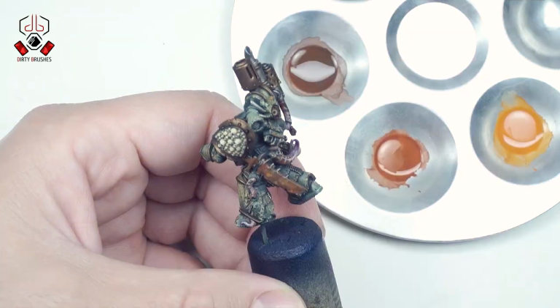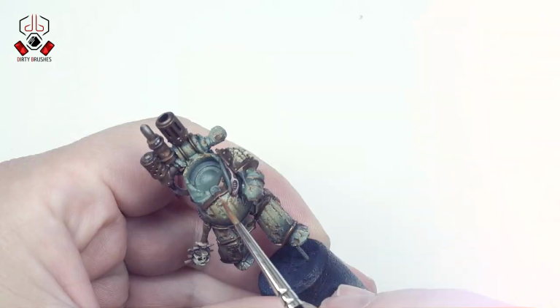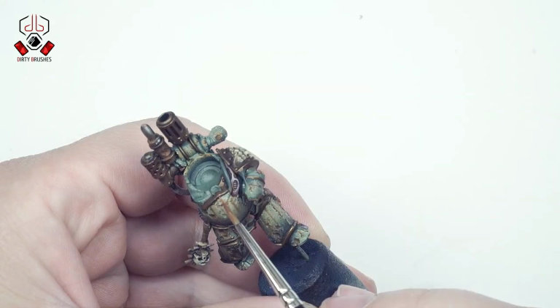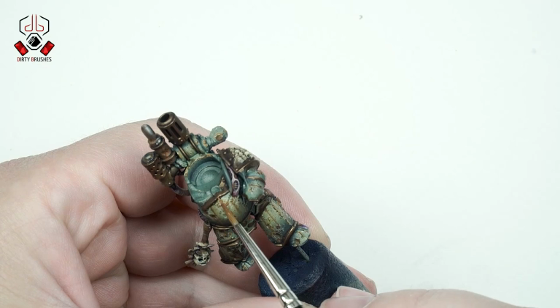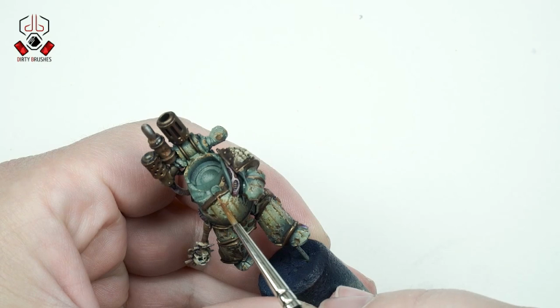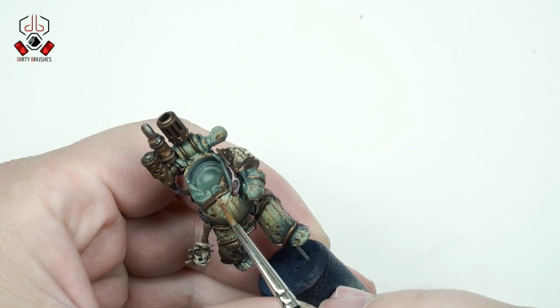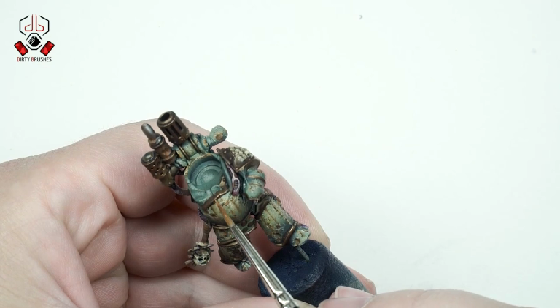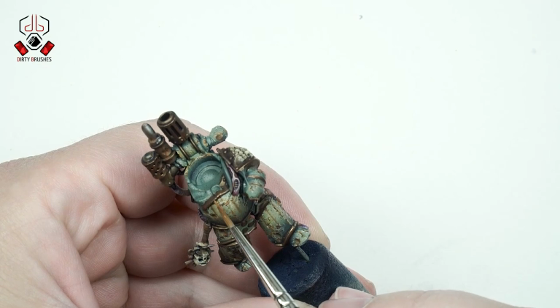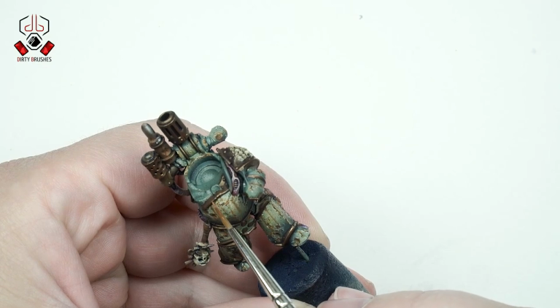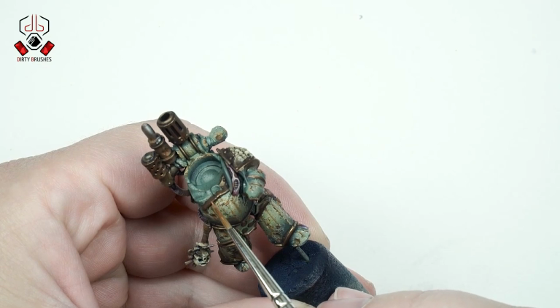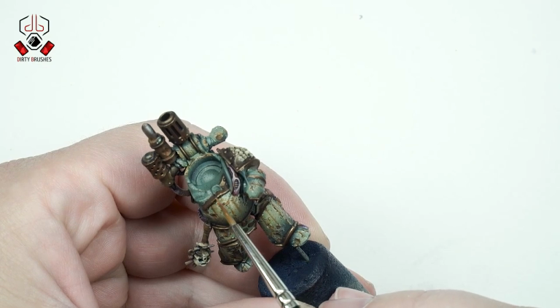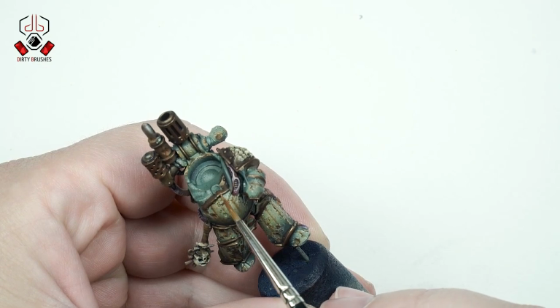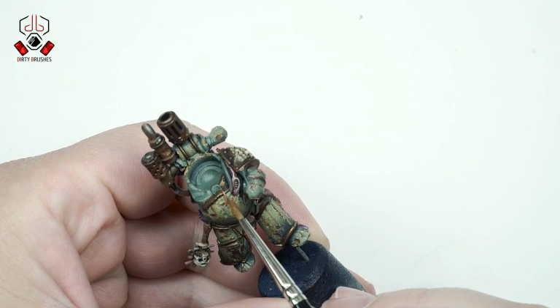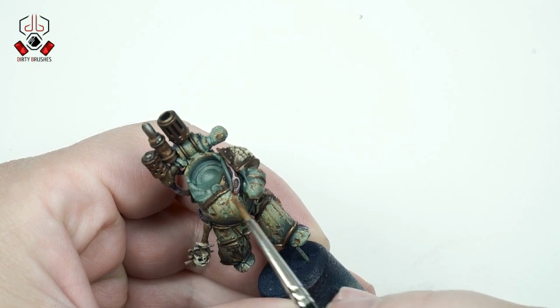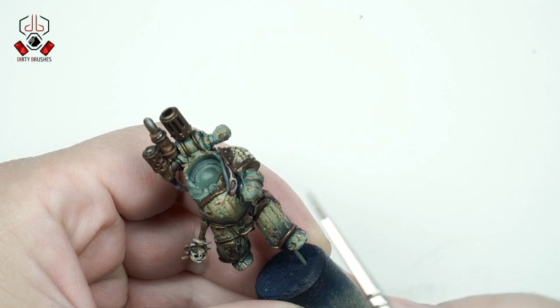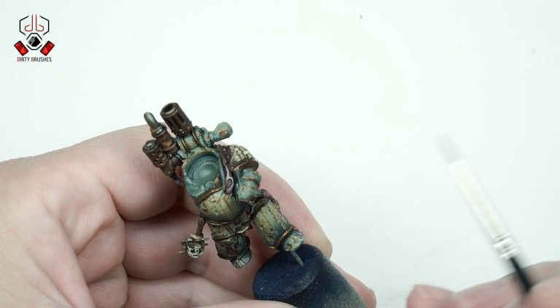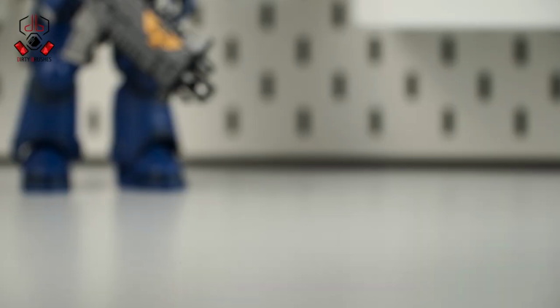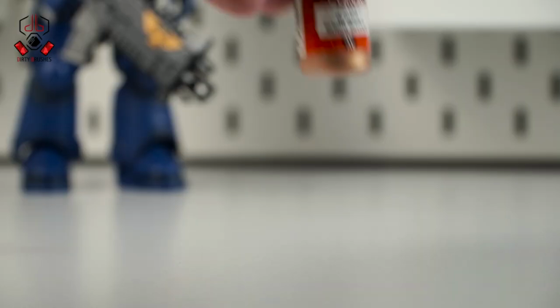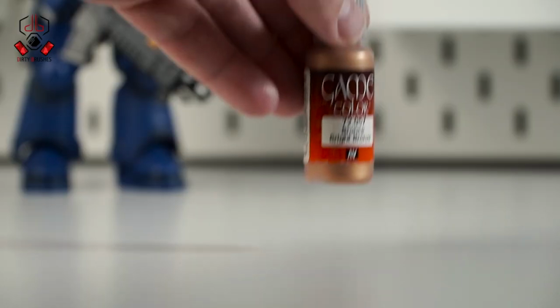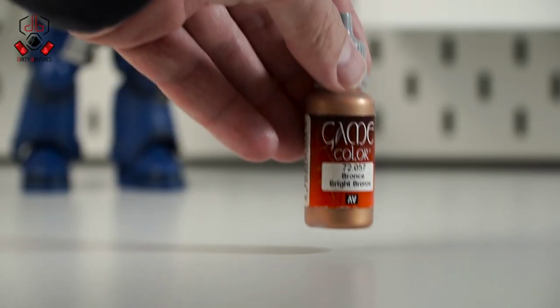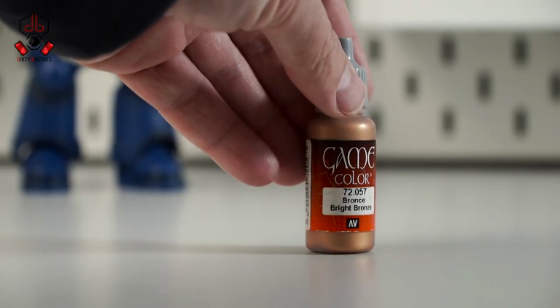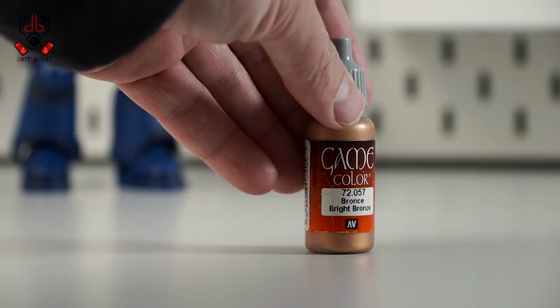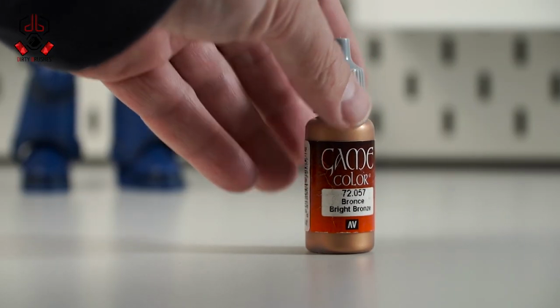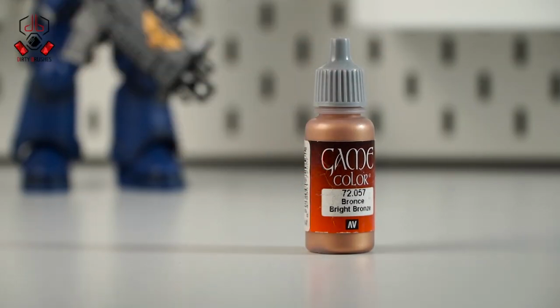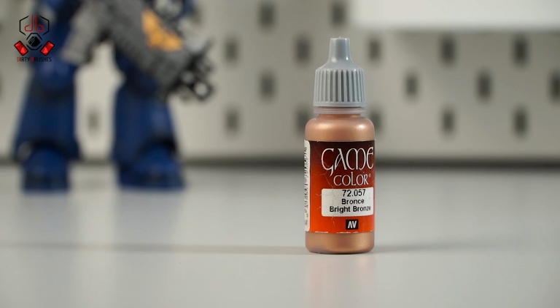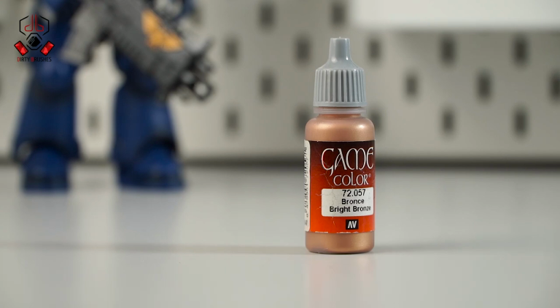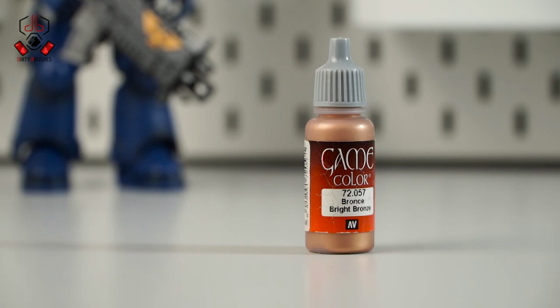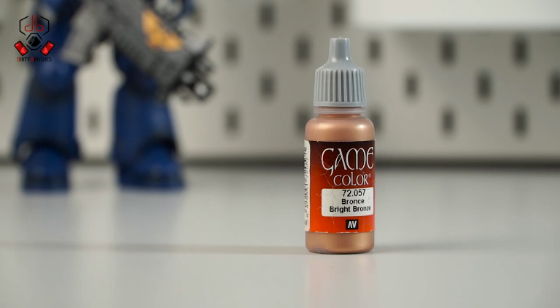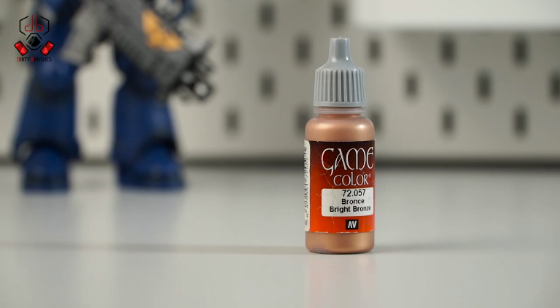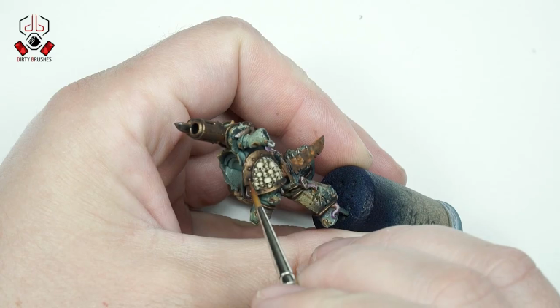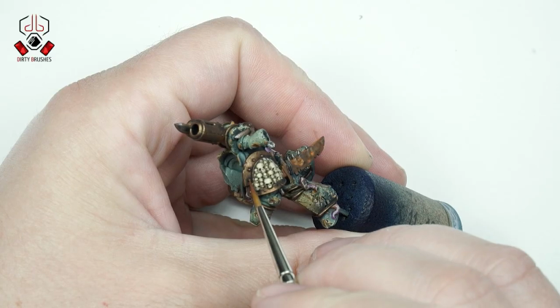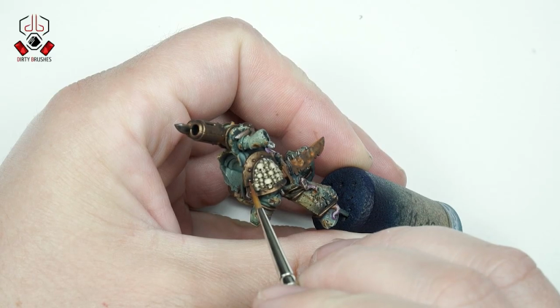To bring back some of the shine of the bronze, I will apply Vallejo Bright Bronze on the edges of the bronze parts.